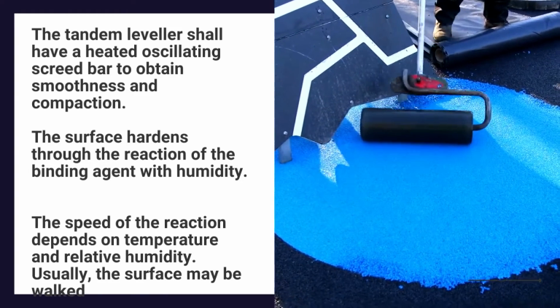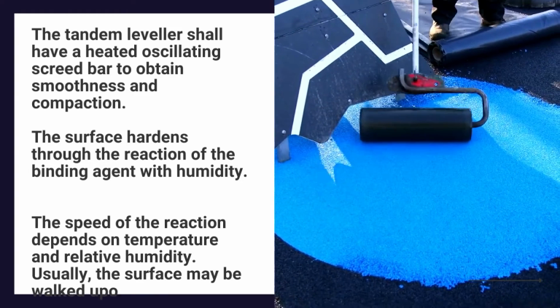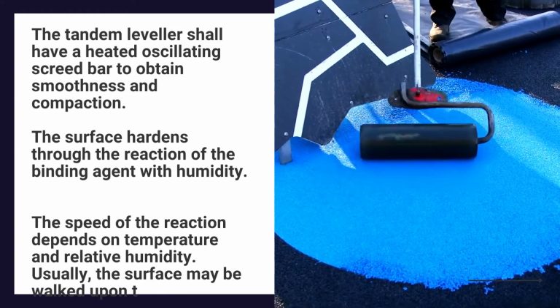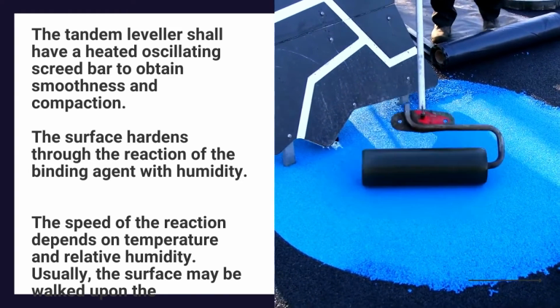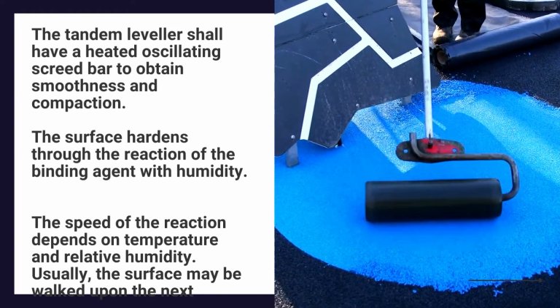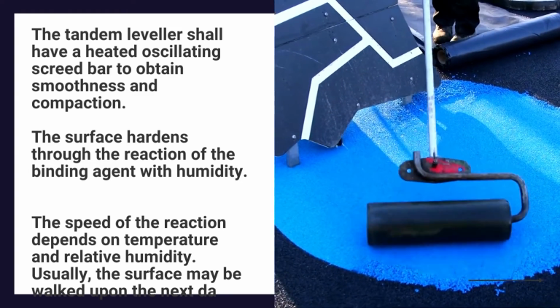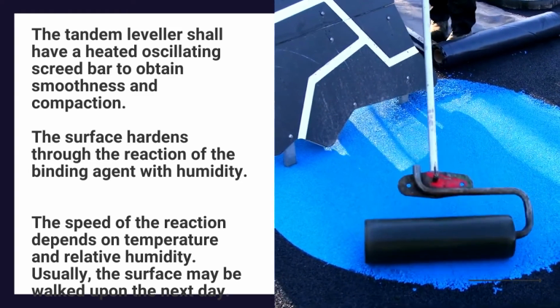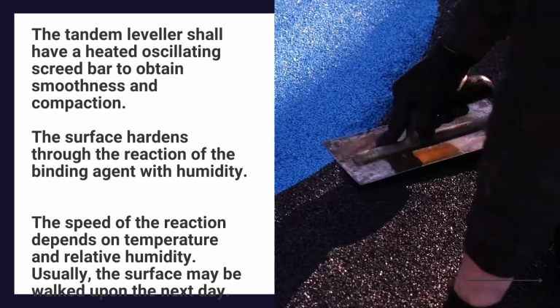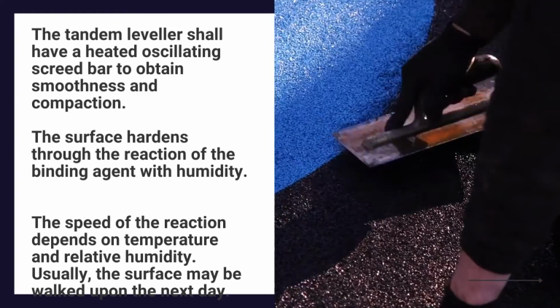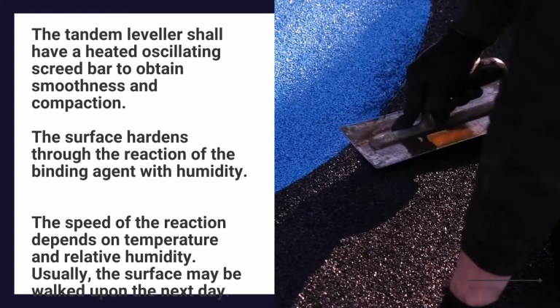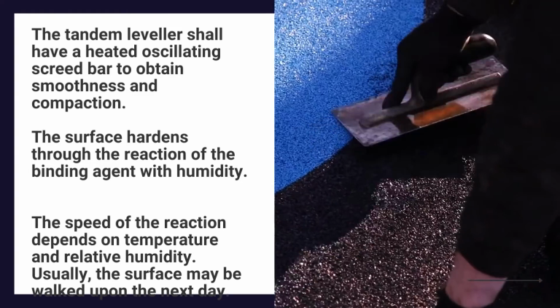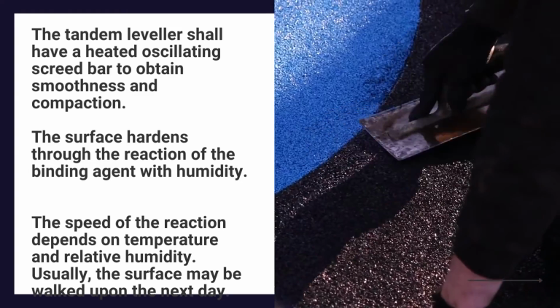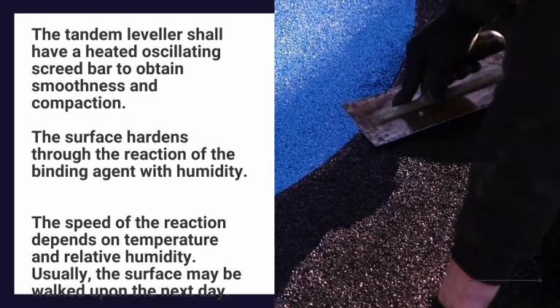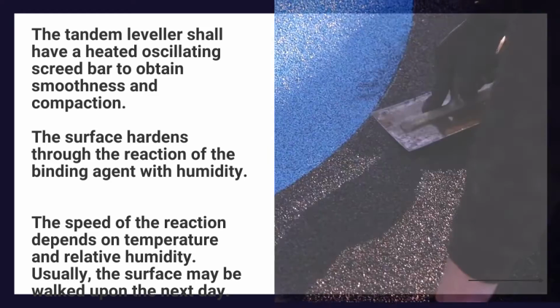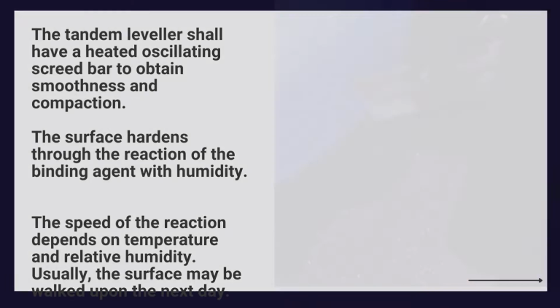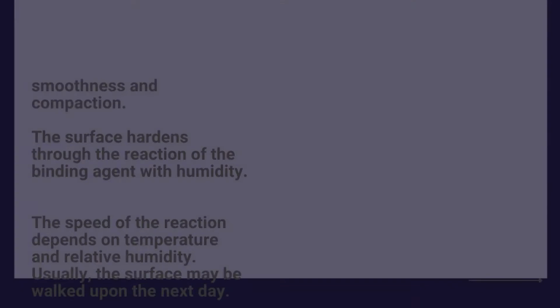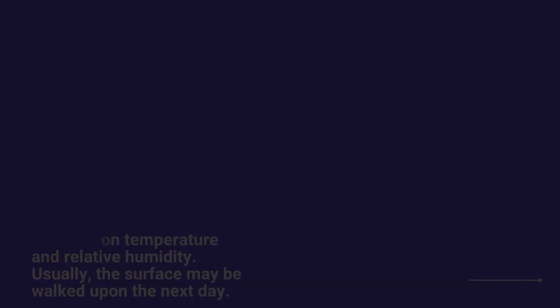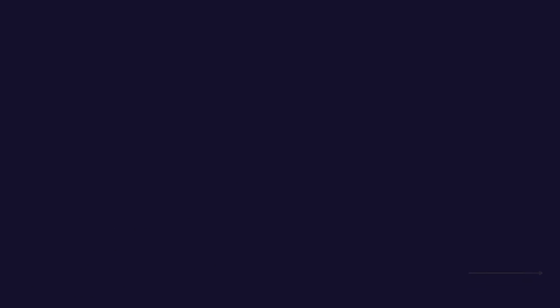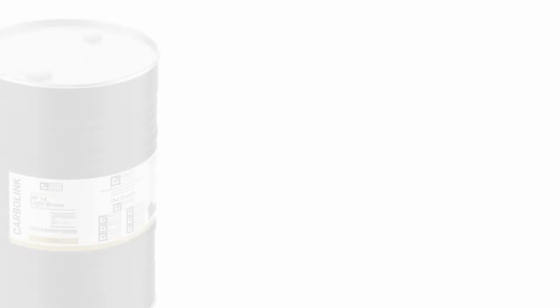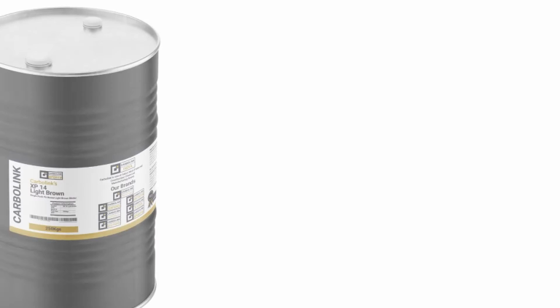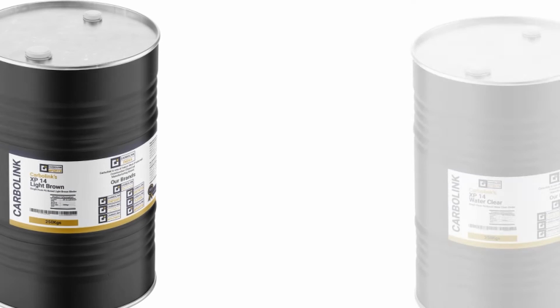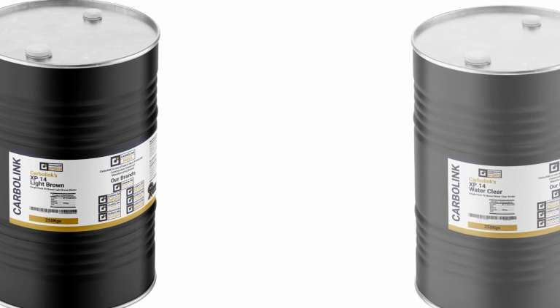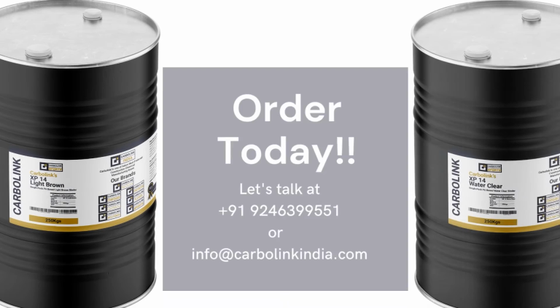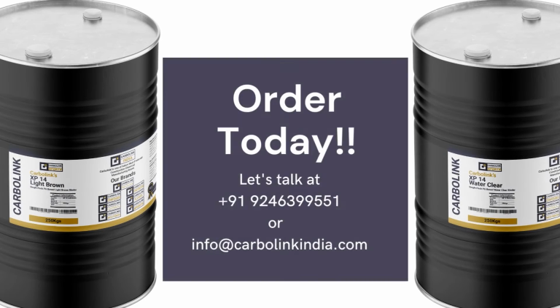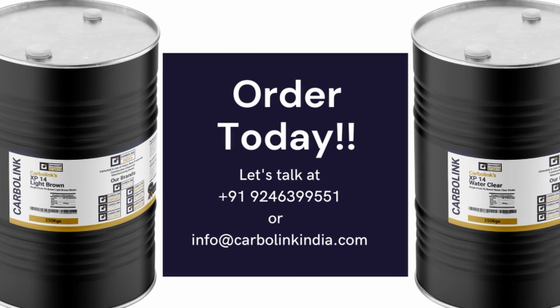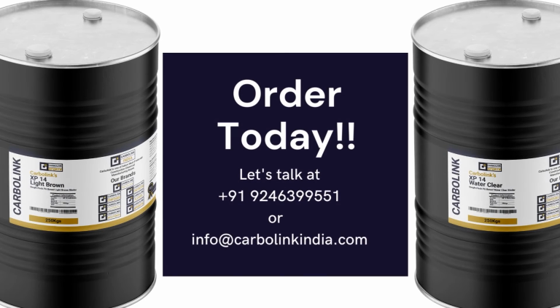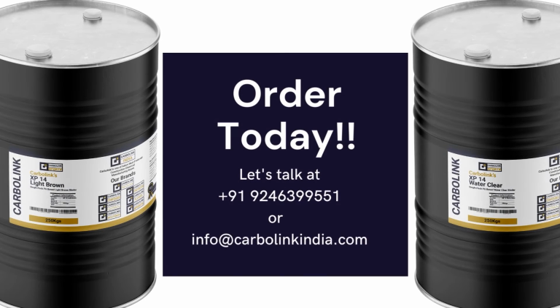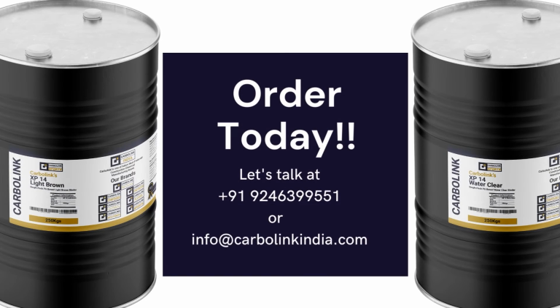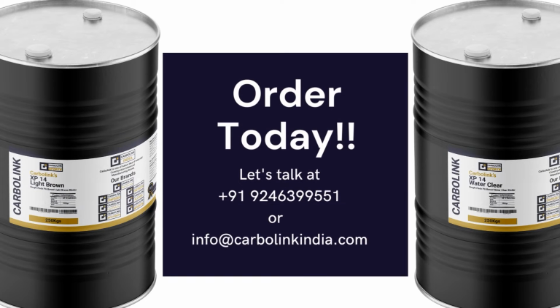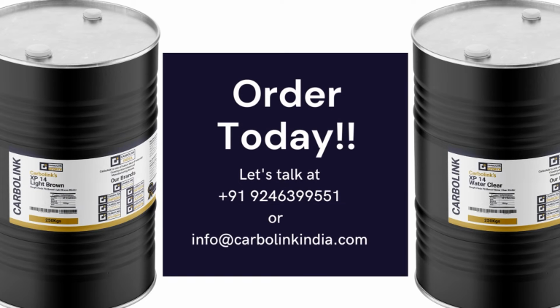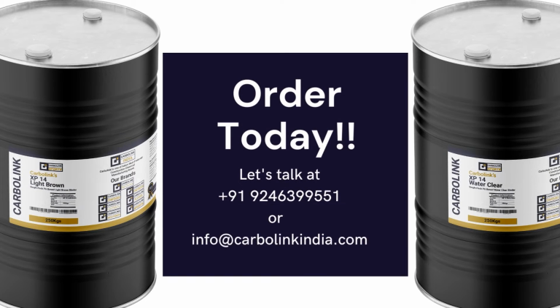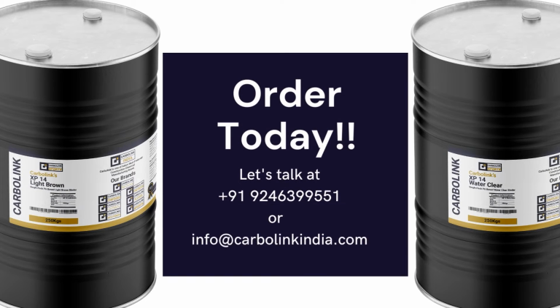Usually, the surface may be walked upon the next day. Order Carbolink XP14 today.